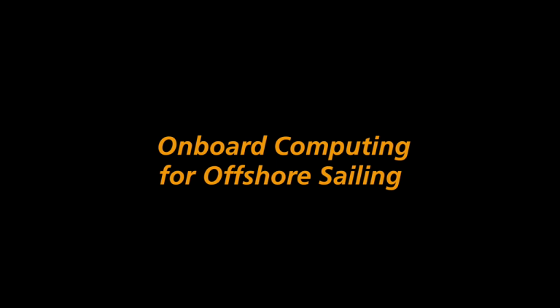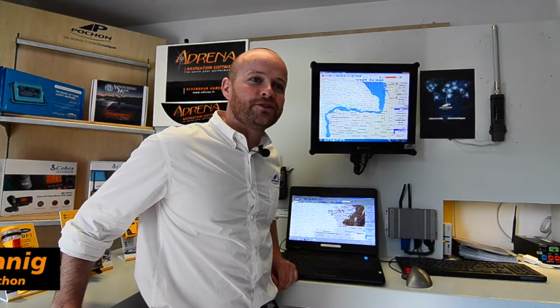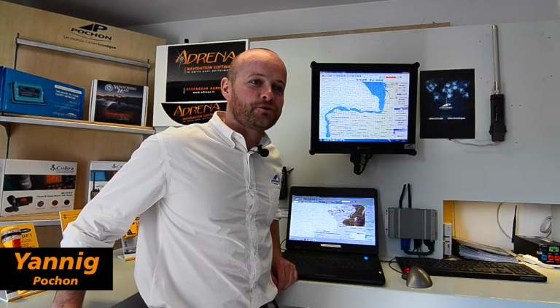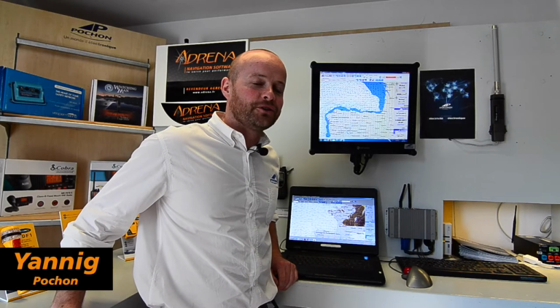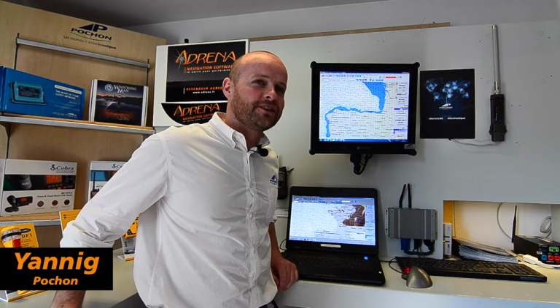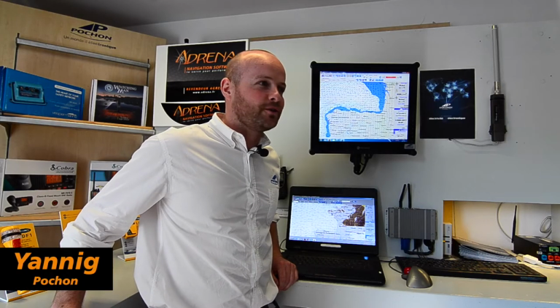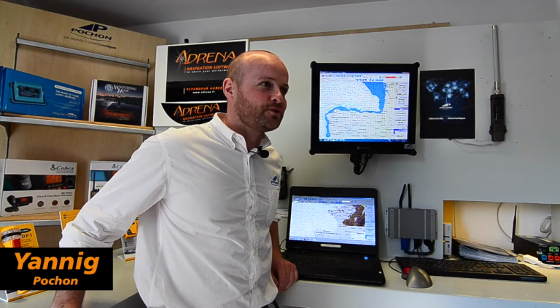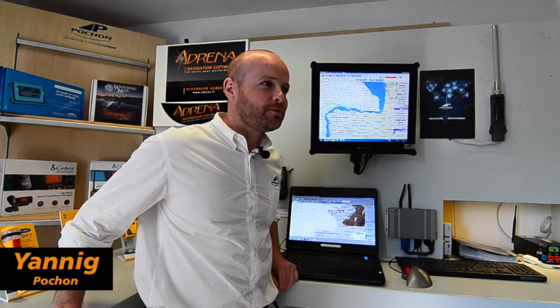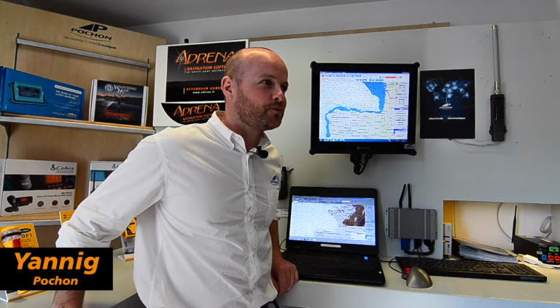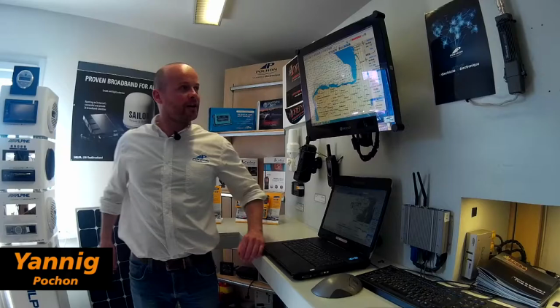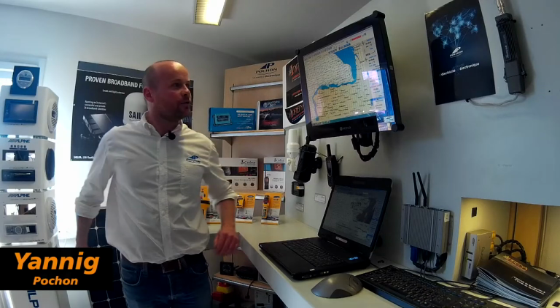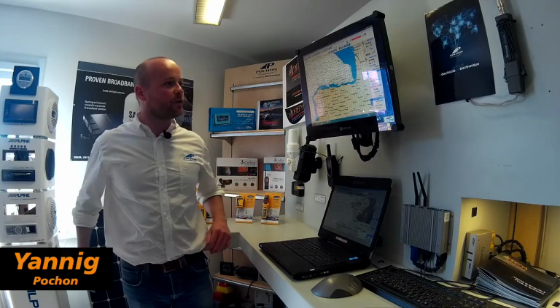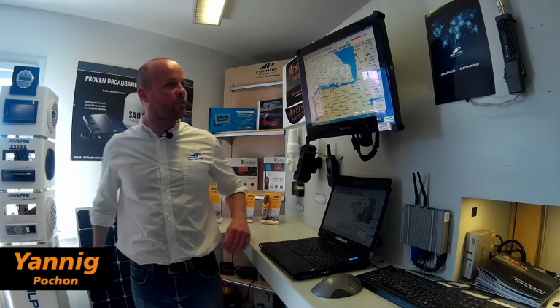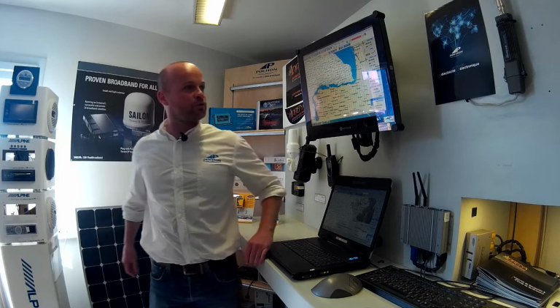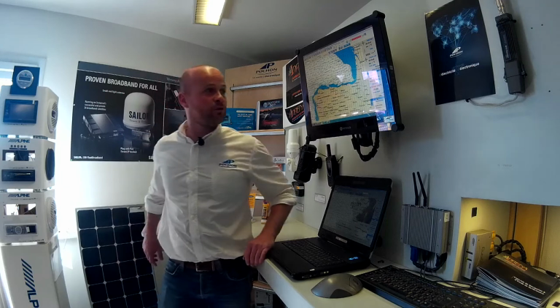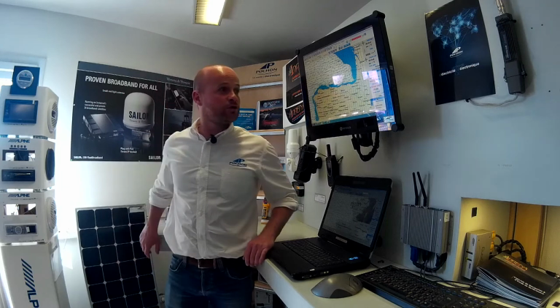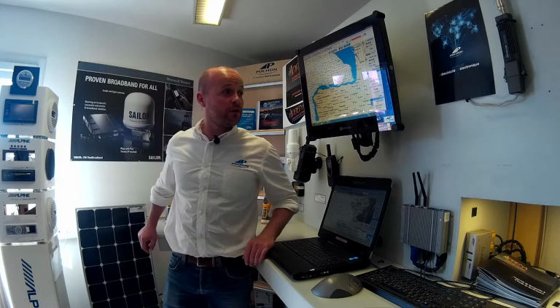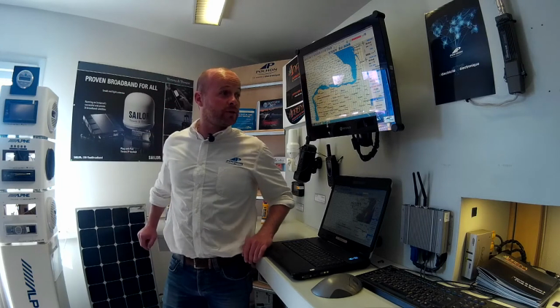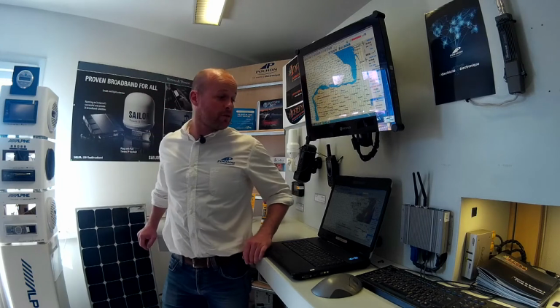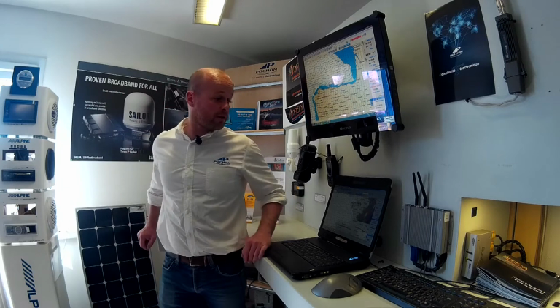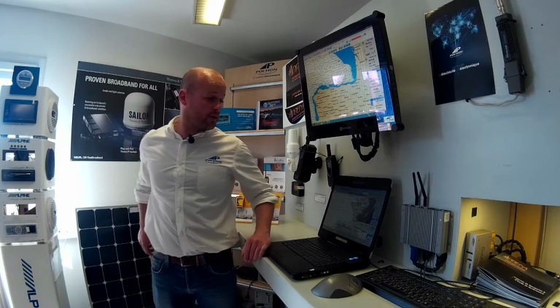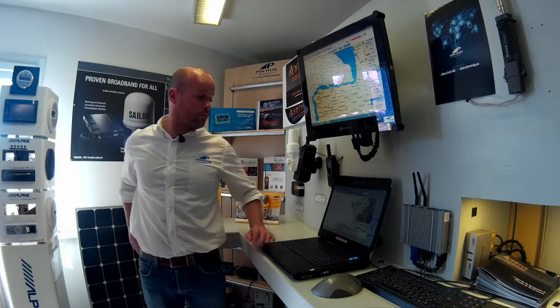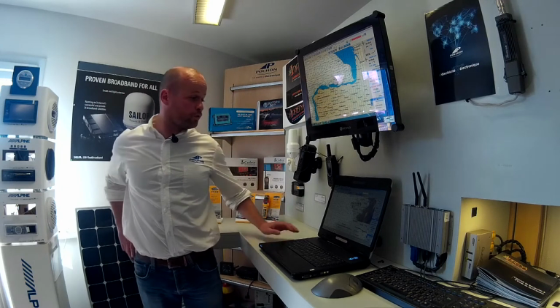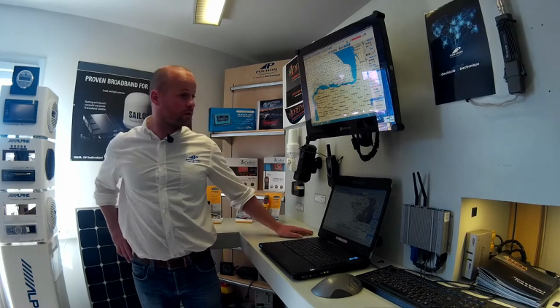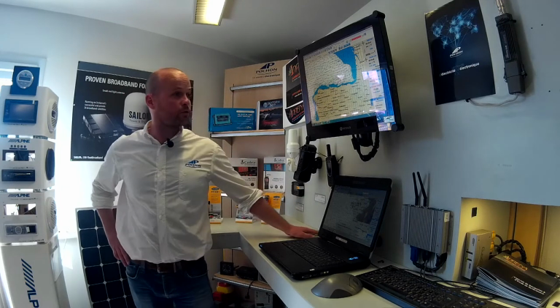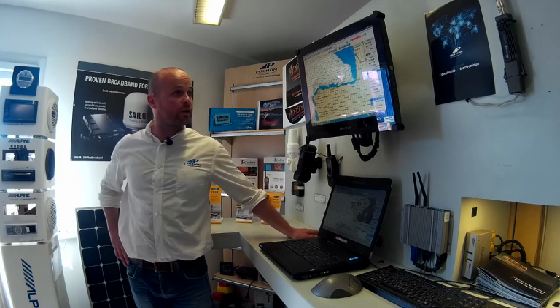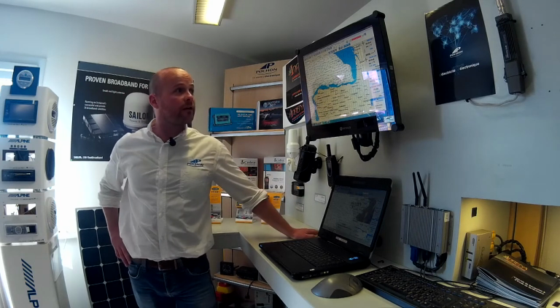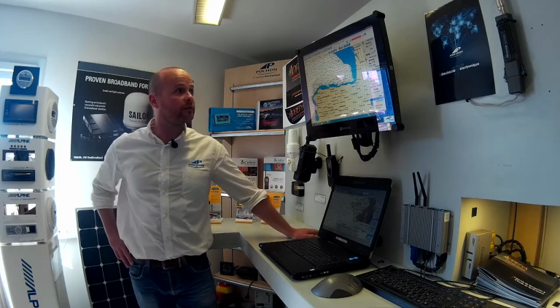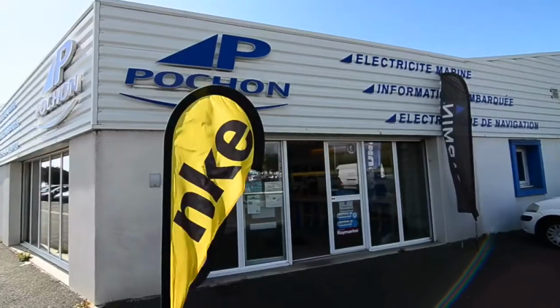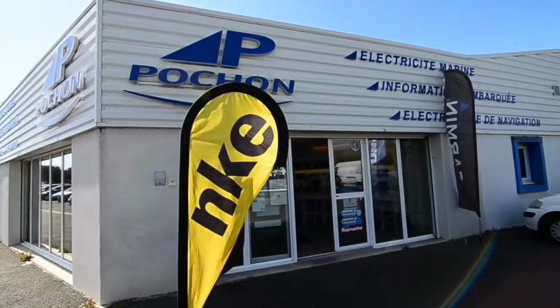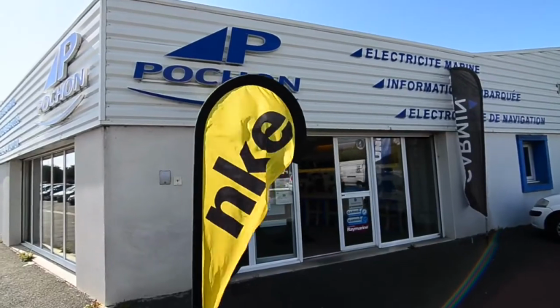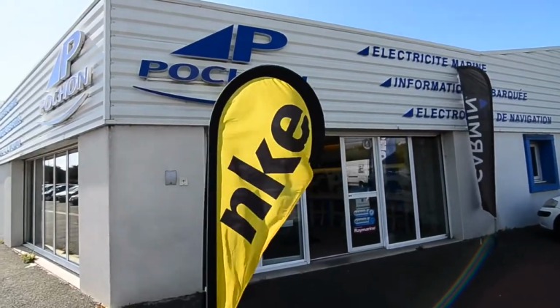Hi, I am Yannick from the company Pochon in La Rochelle, France. Today we are going to start with talking about onboard computers for offshore sailing.